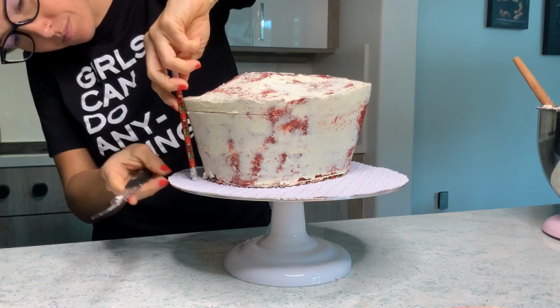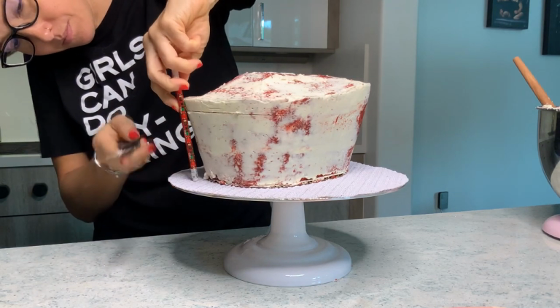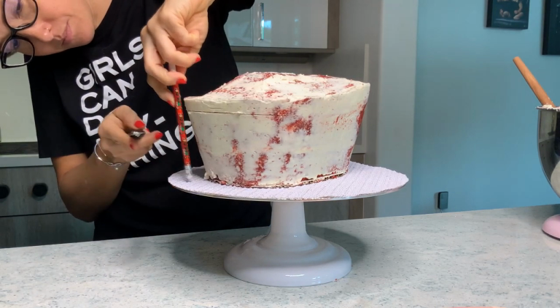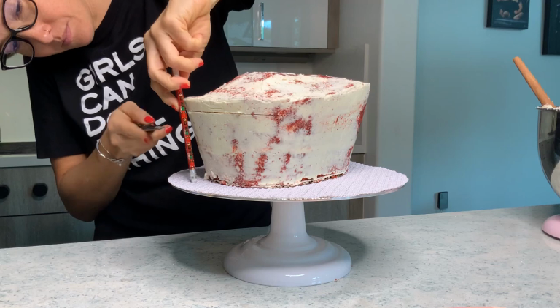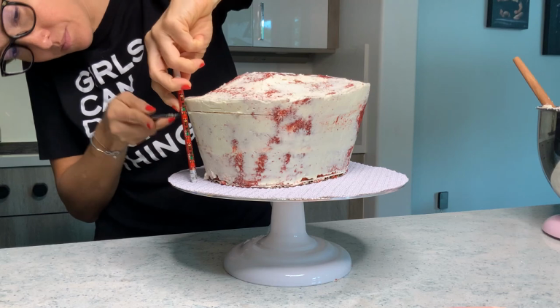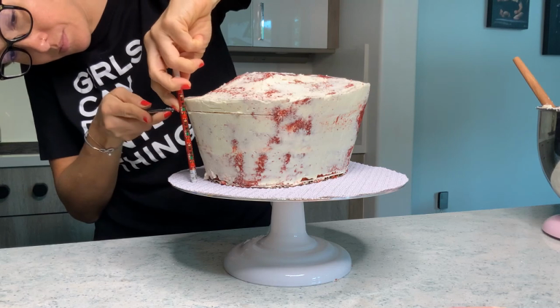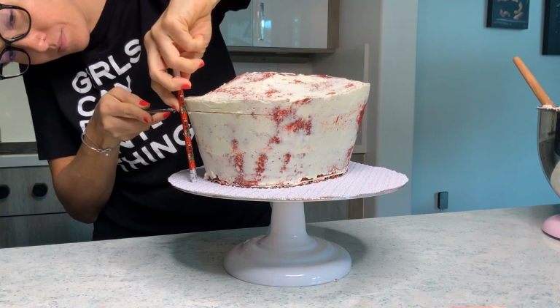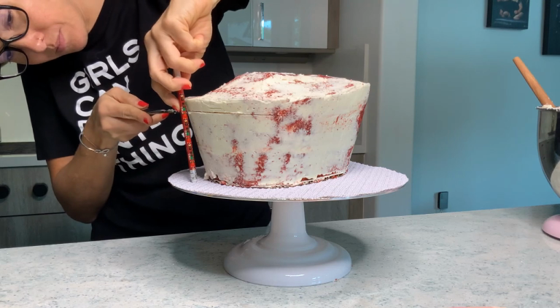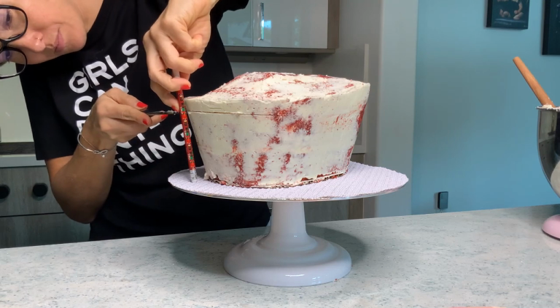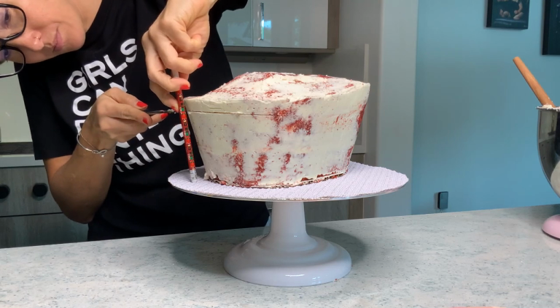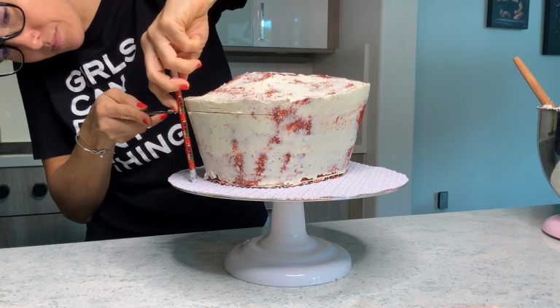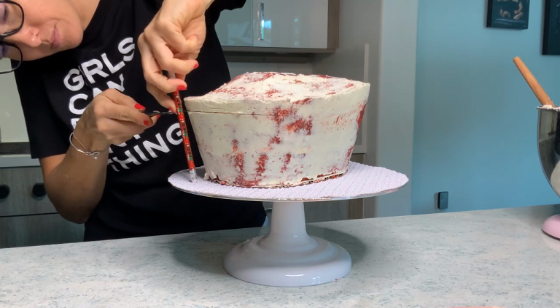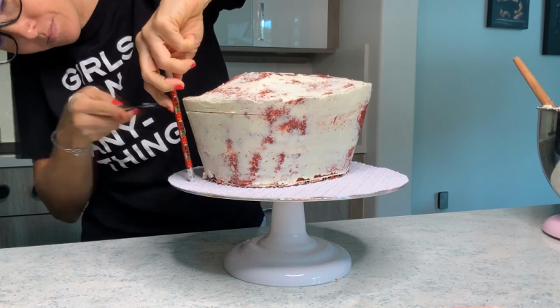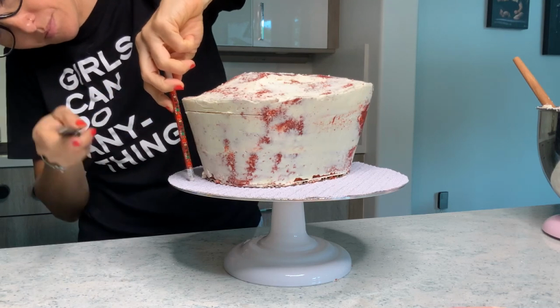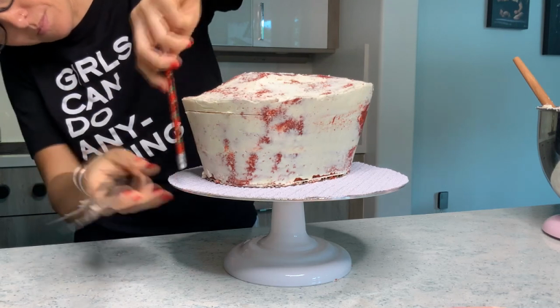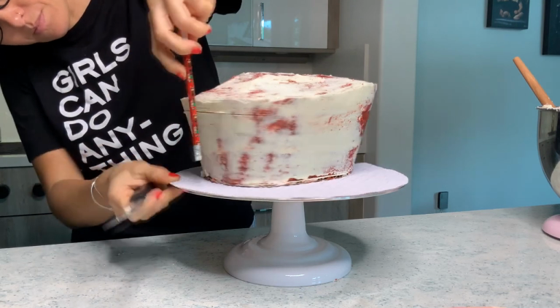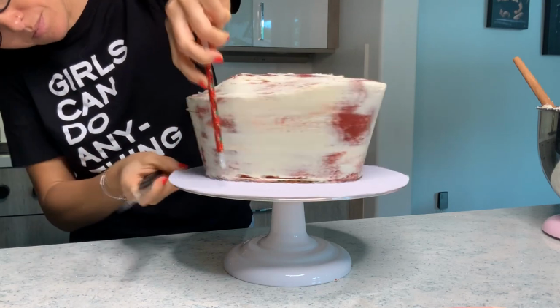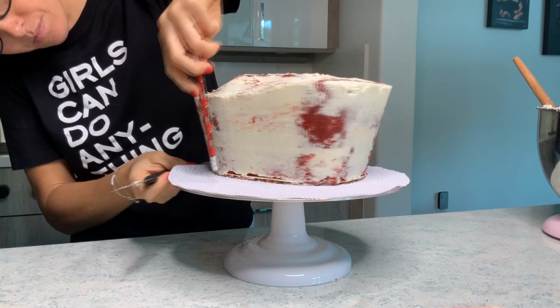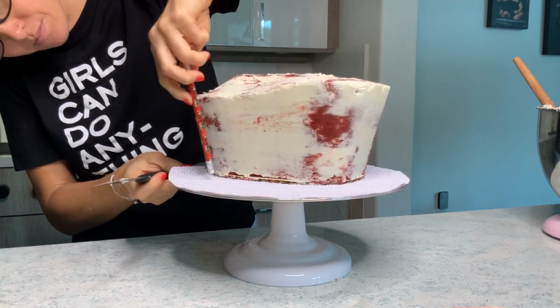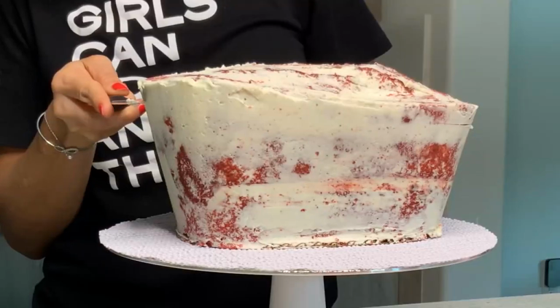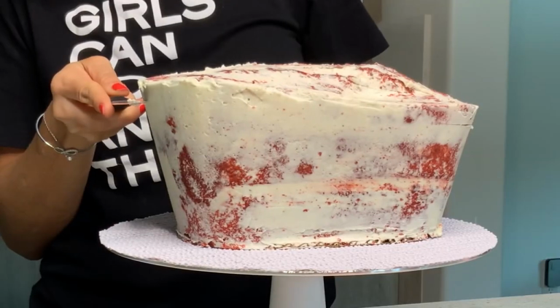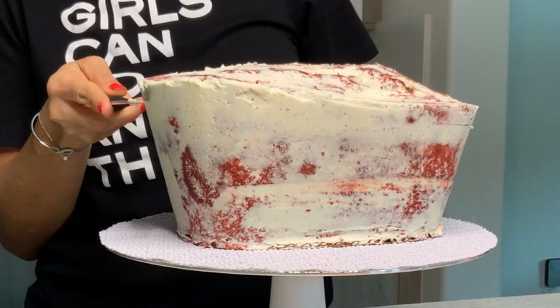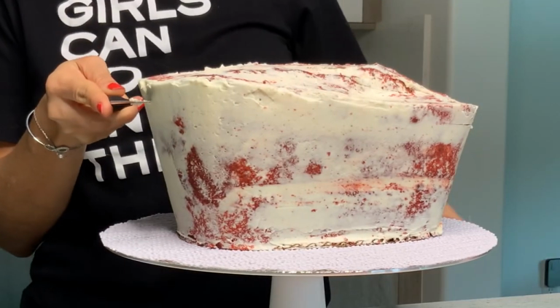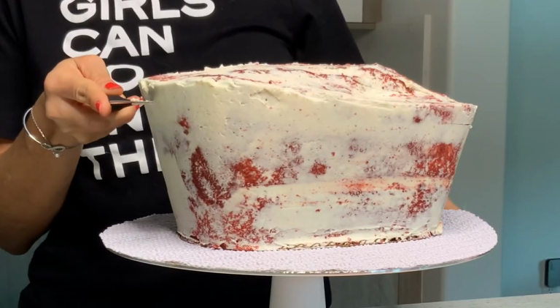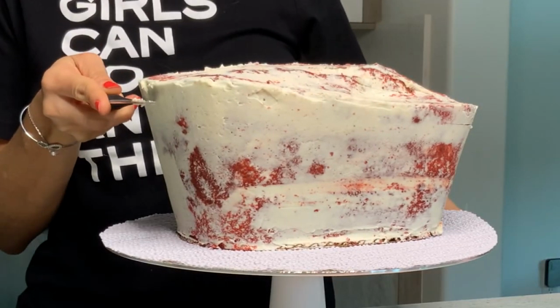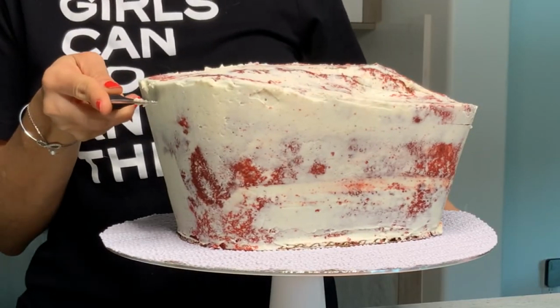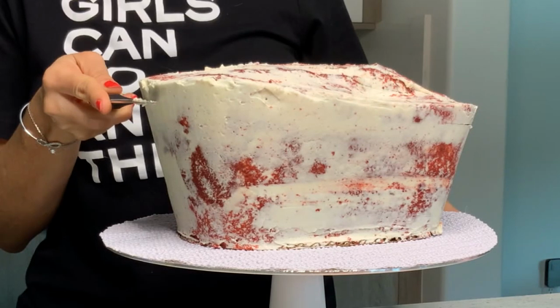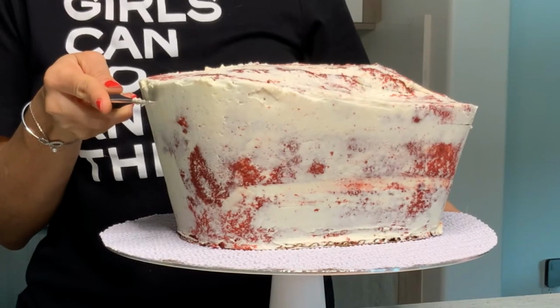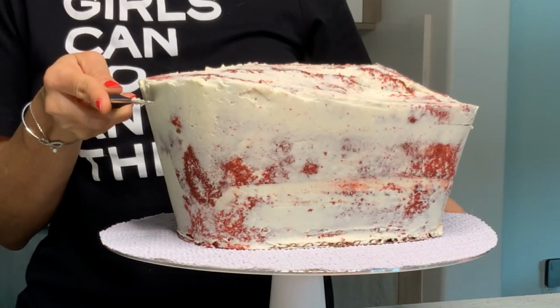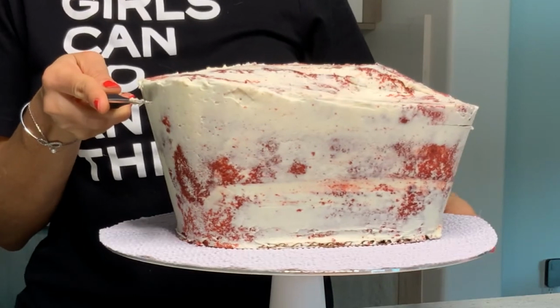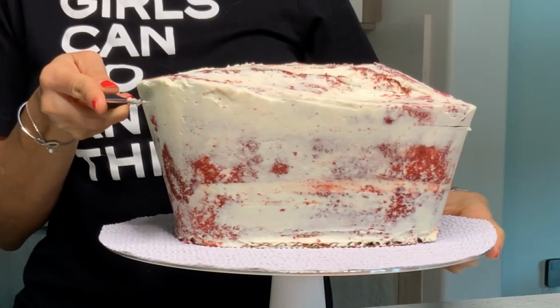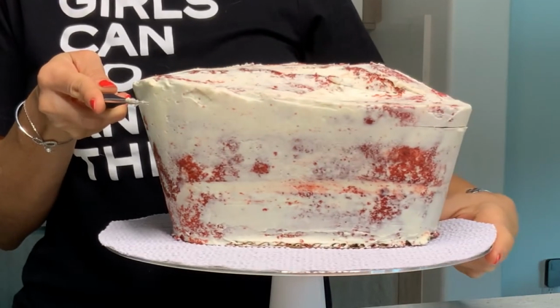I am going to carve away and then crumb coat this cake so that it doesn't dry out.